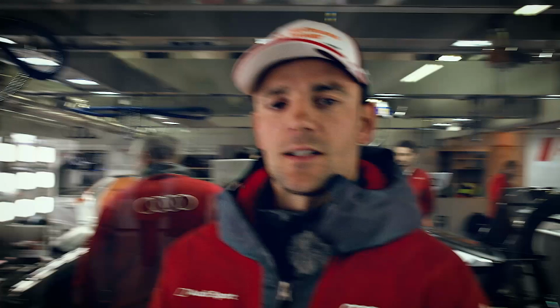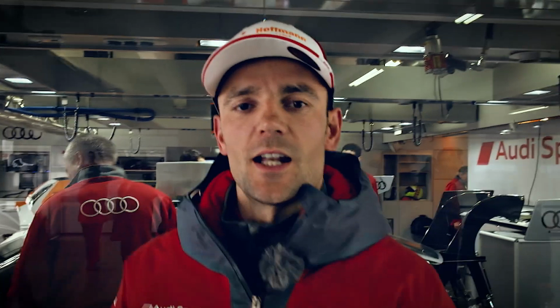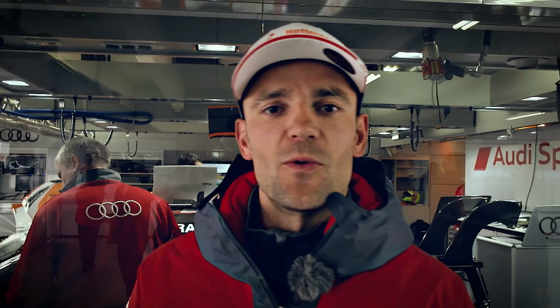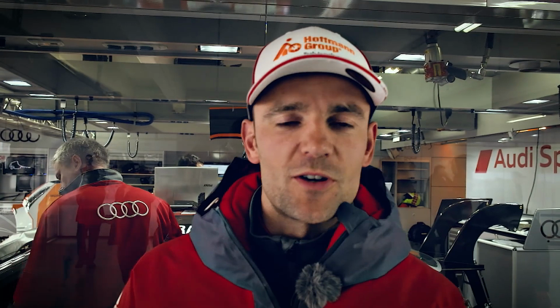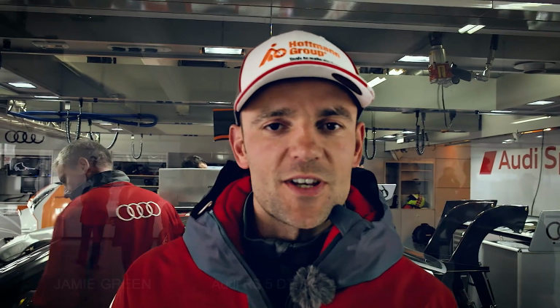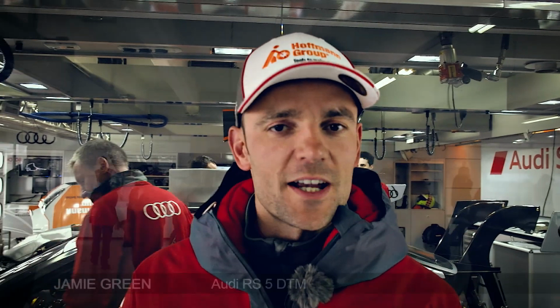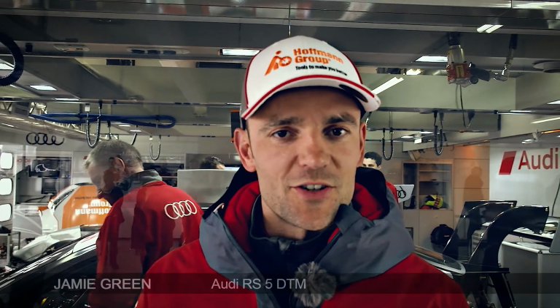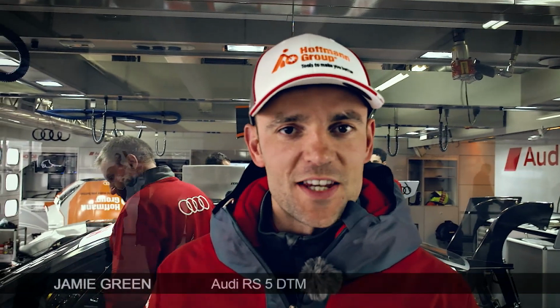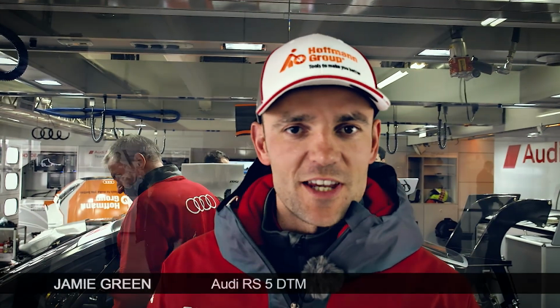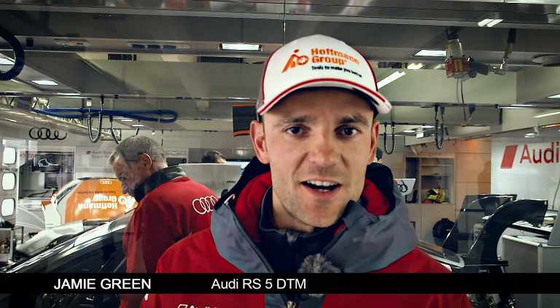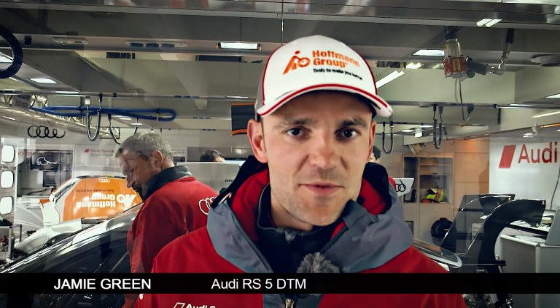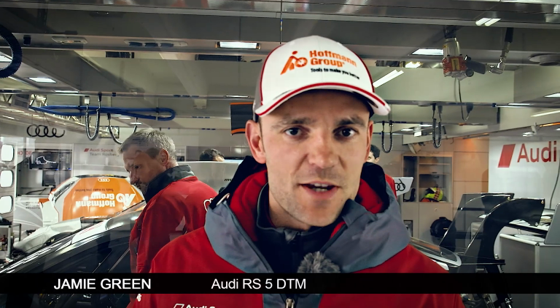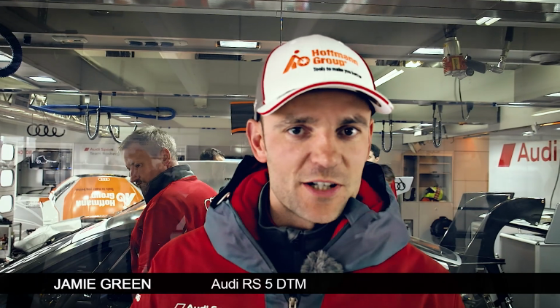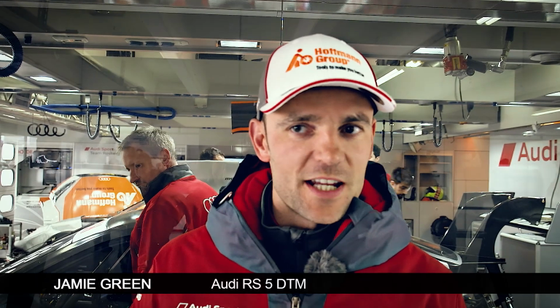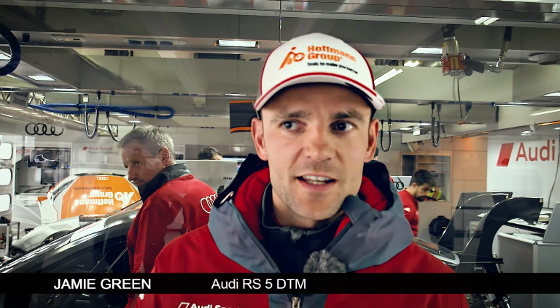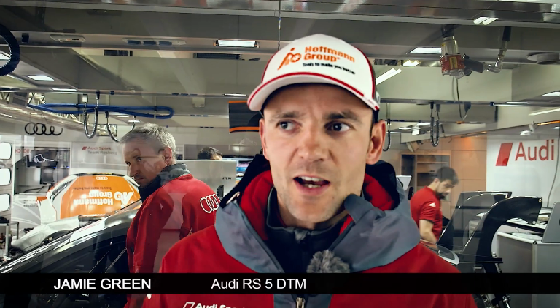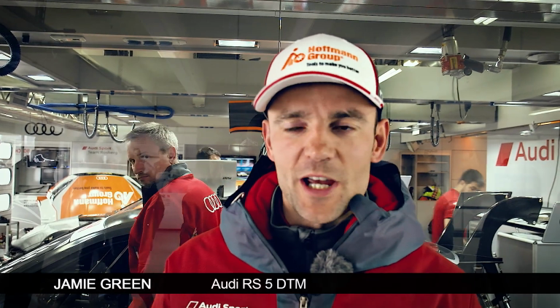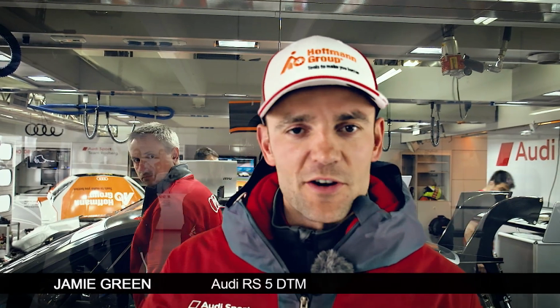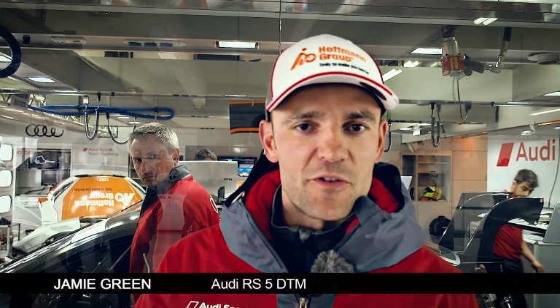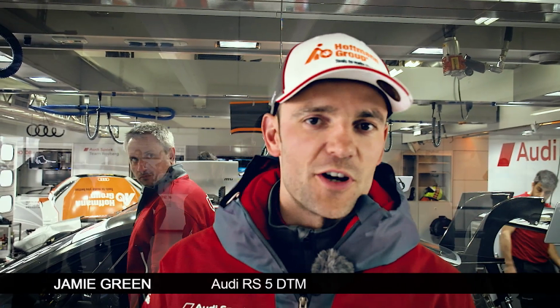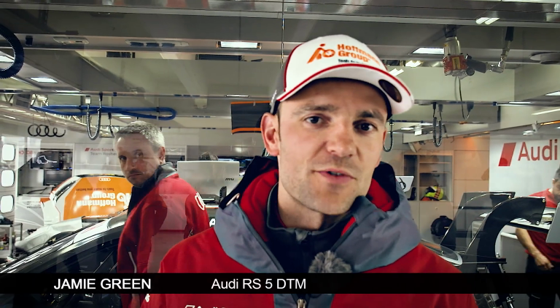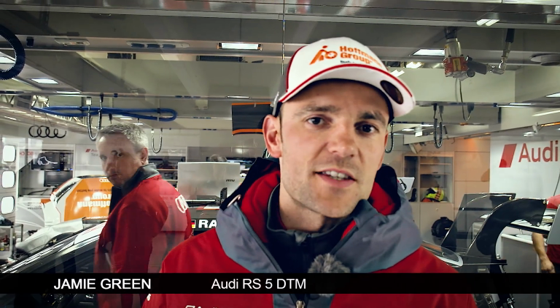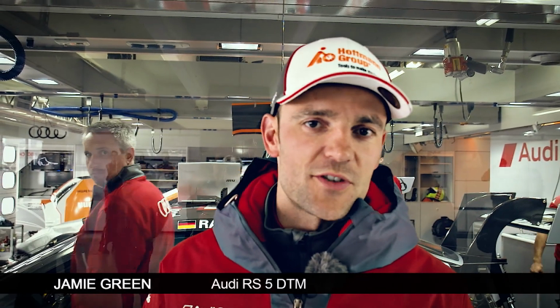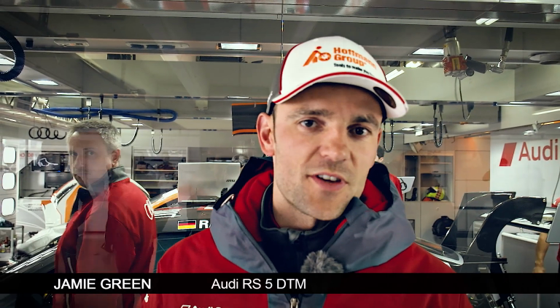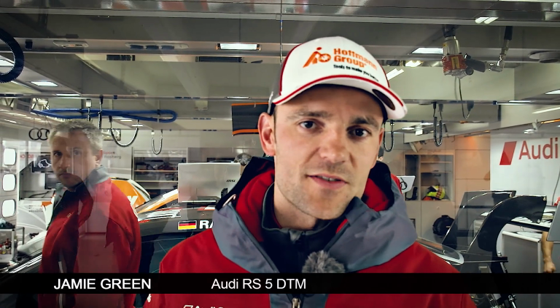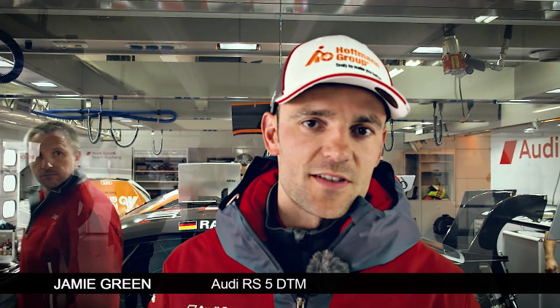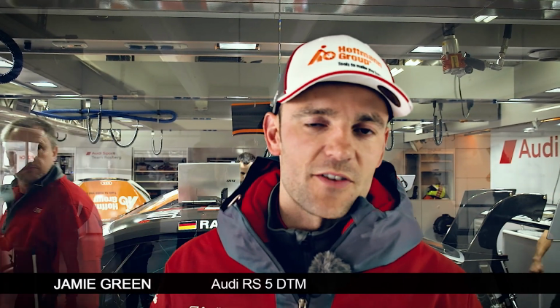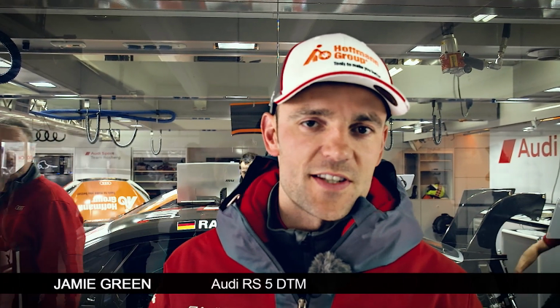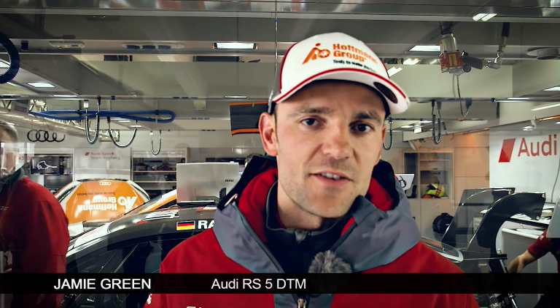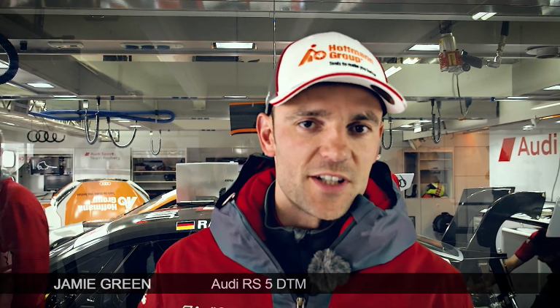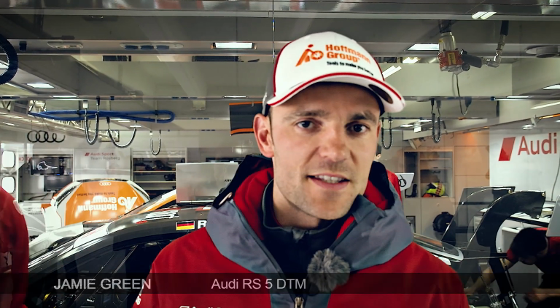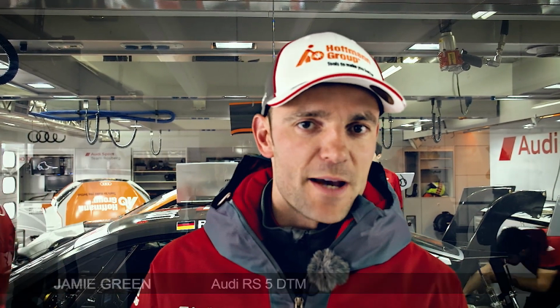Hello, welcome to Hancock TV. I'm Jamie Green and we're here at the first race of 2017 for DTM.